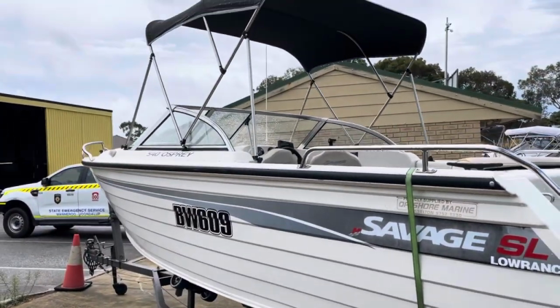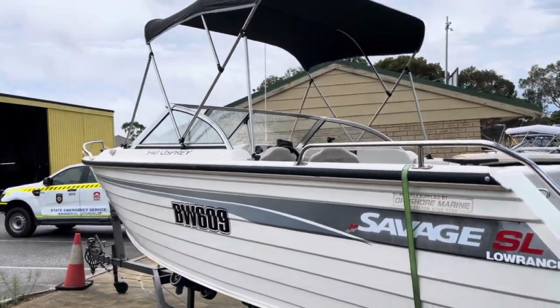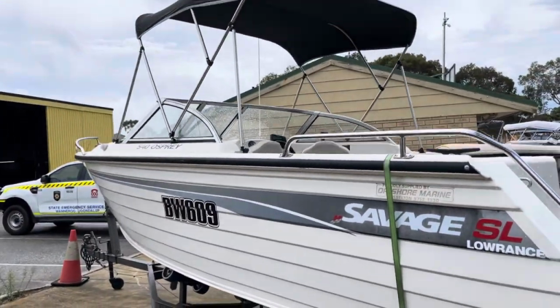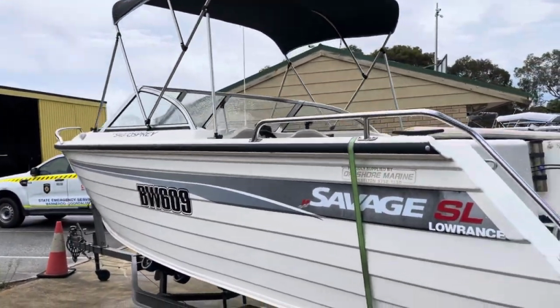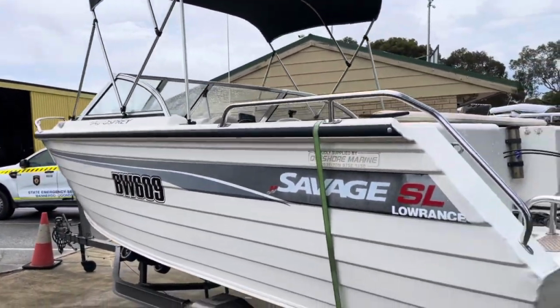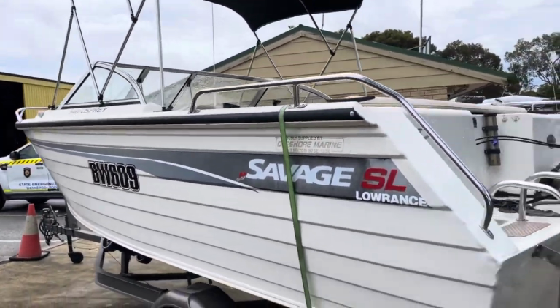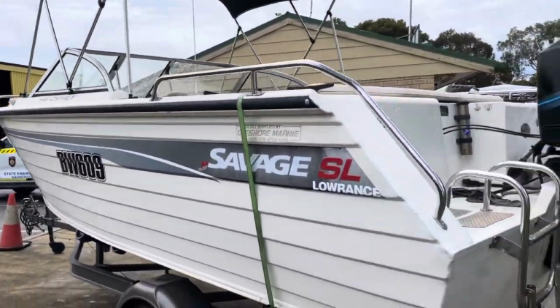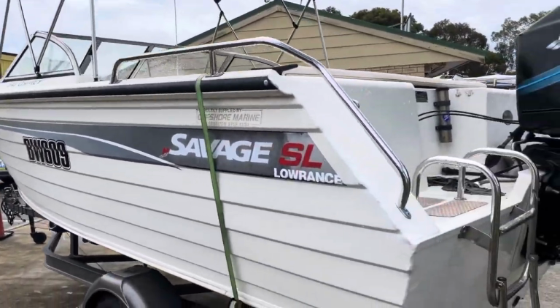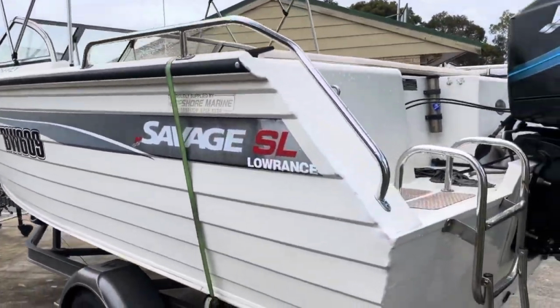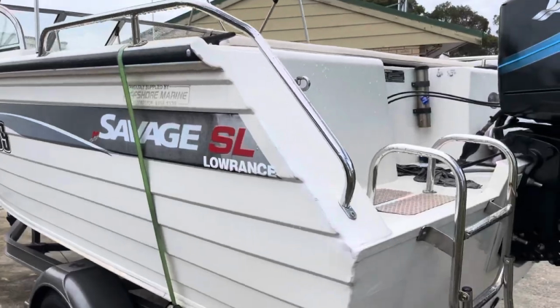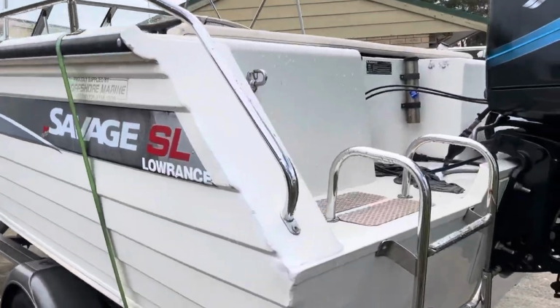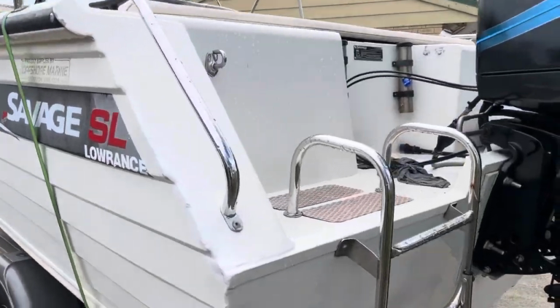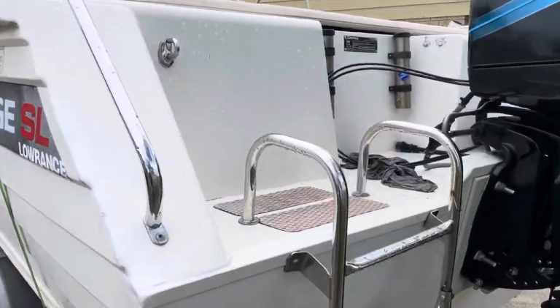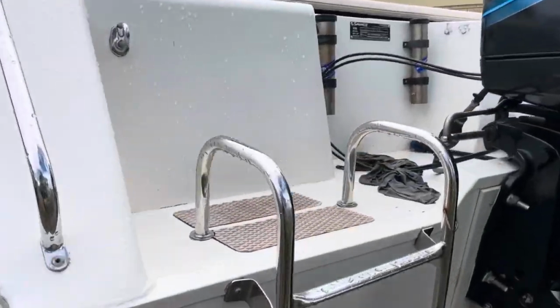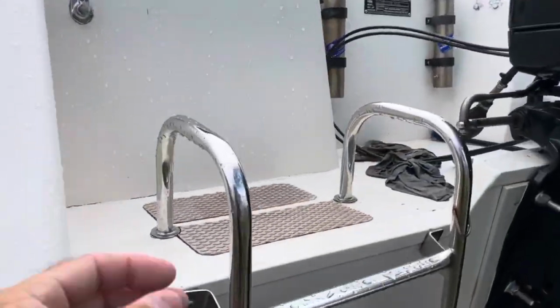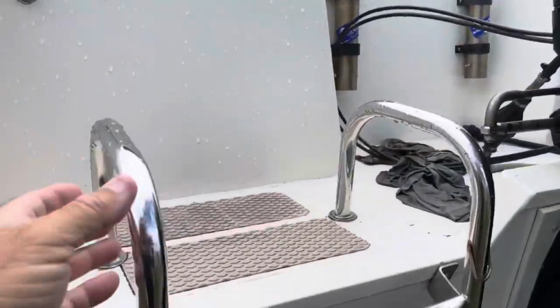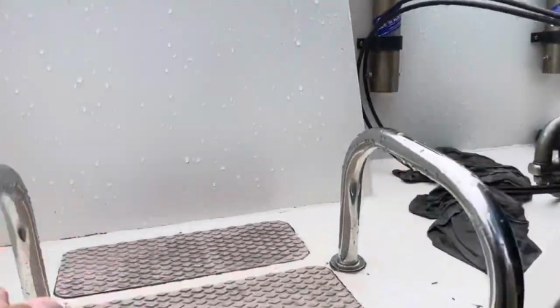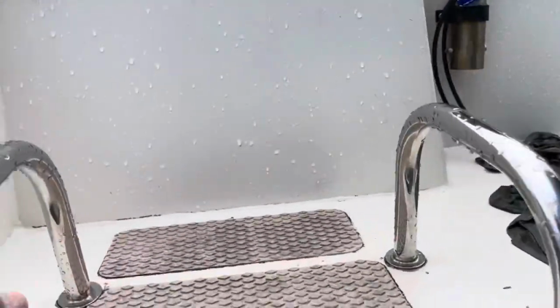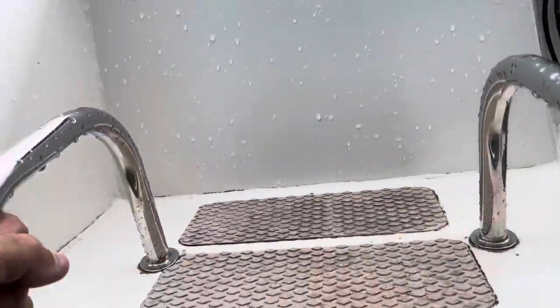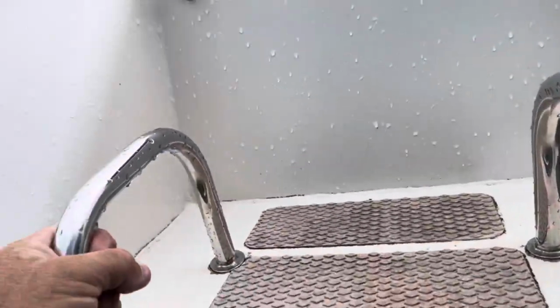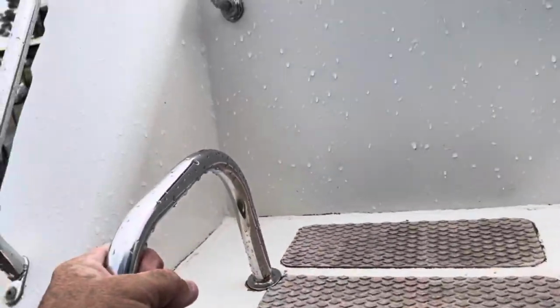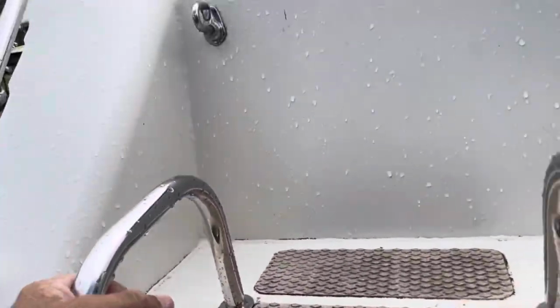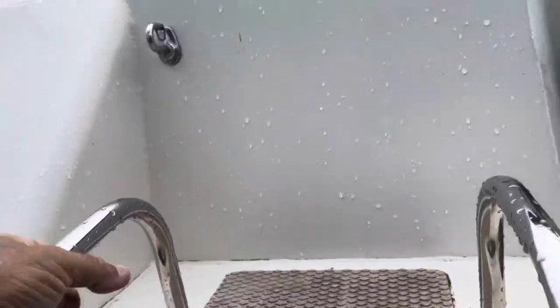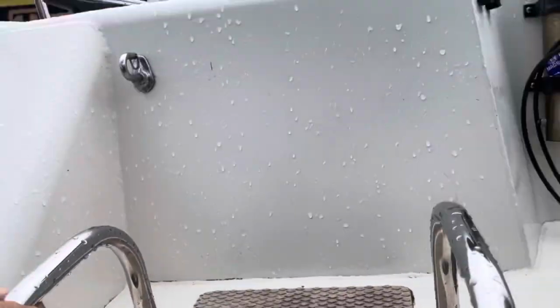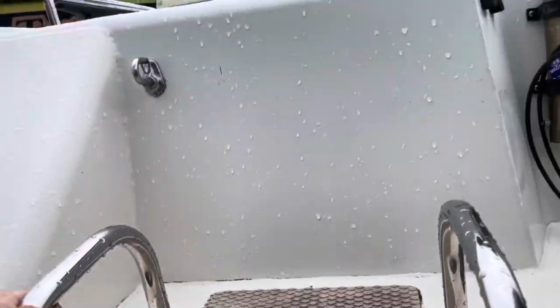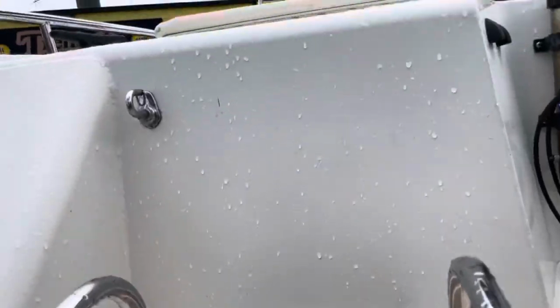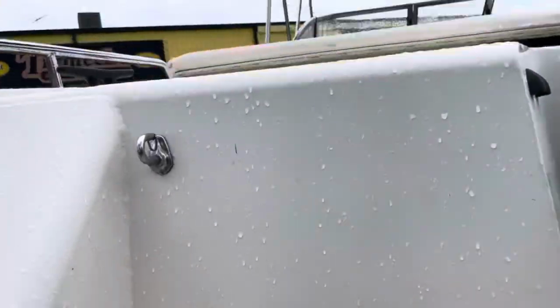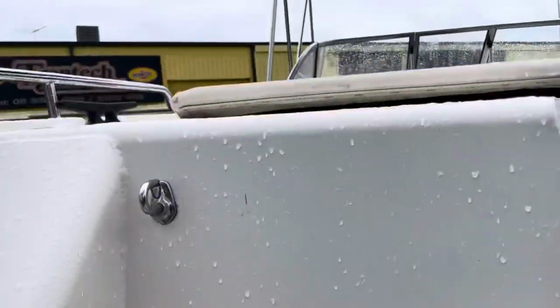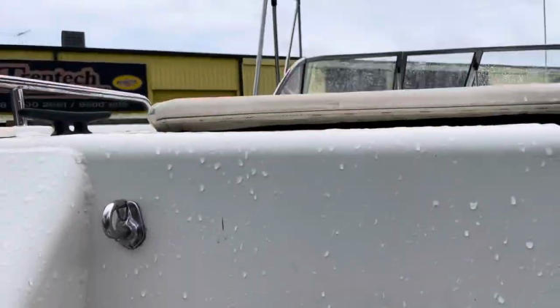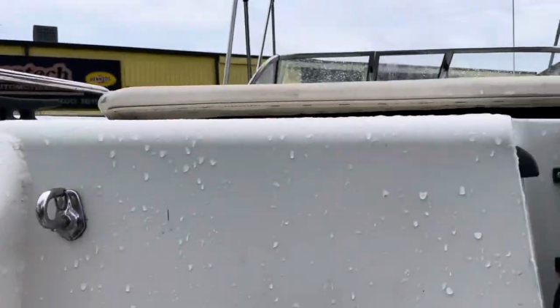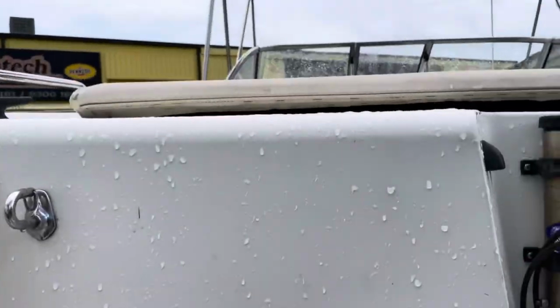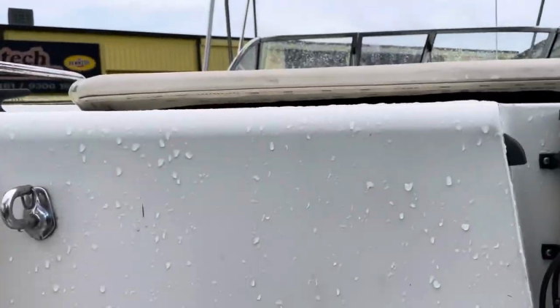That Bimini ladder is going to be a bit of a handful, but let's go.